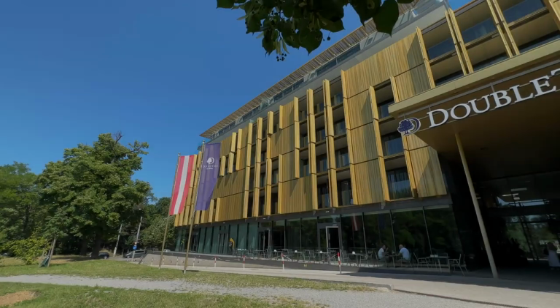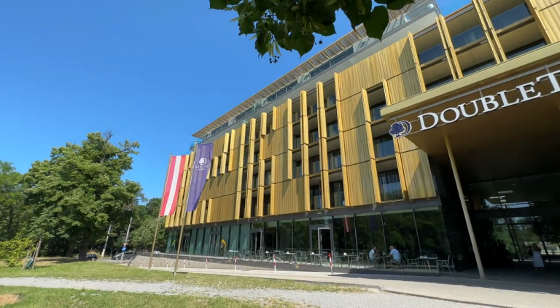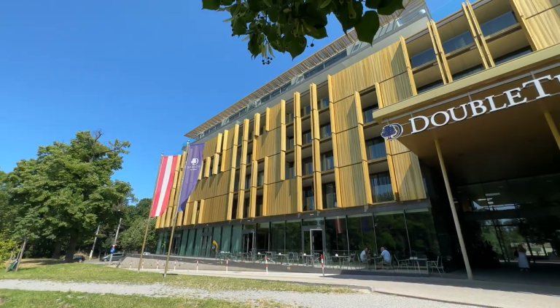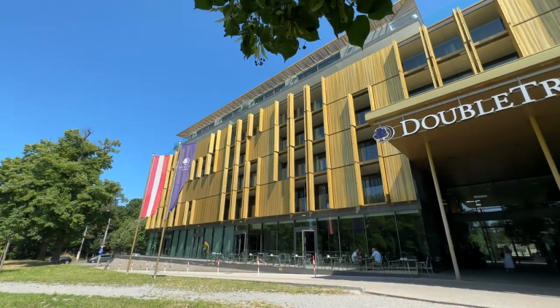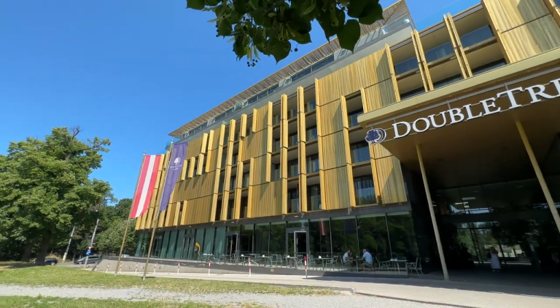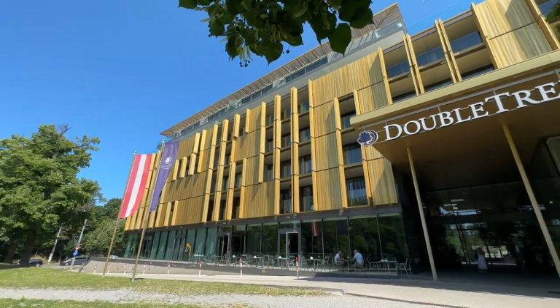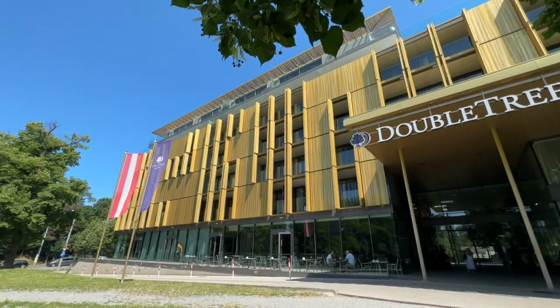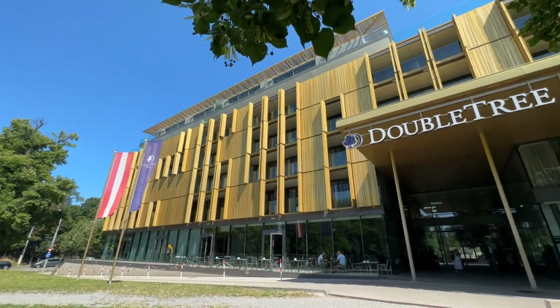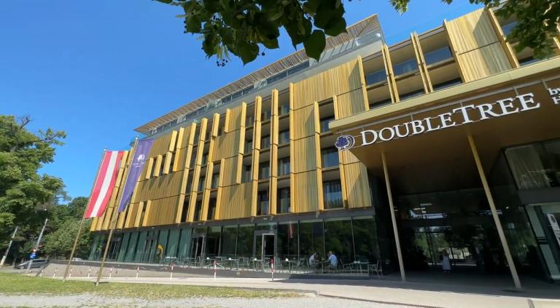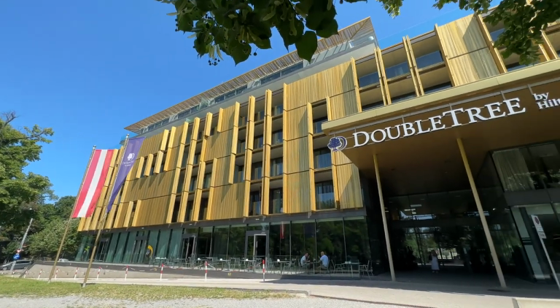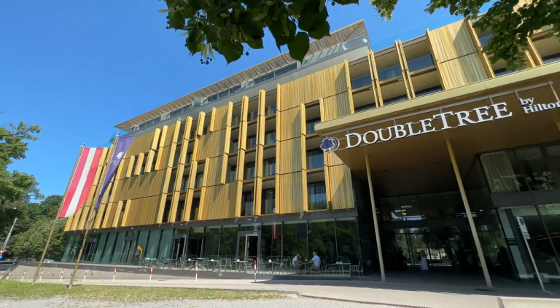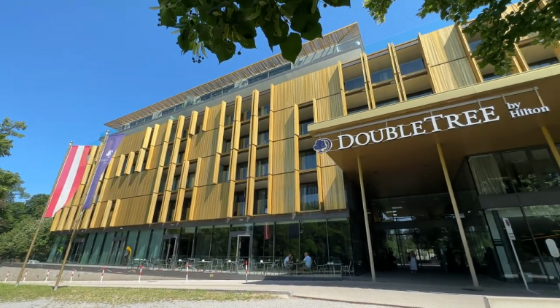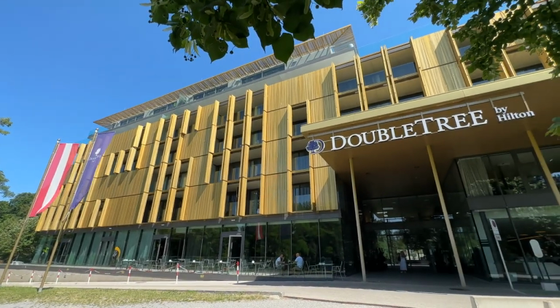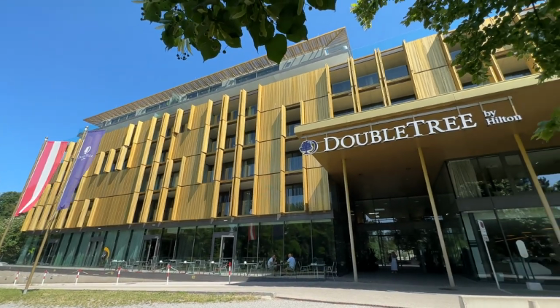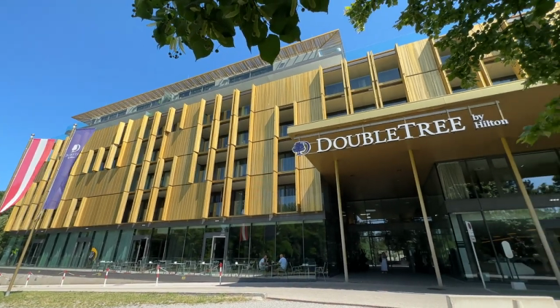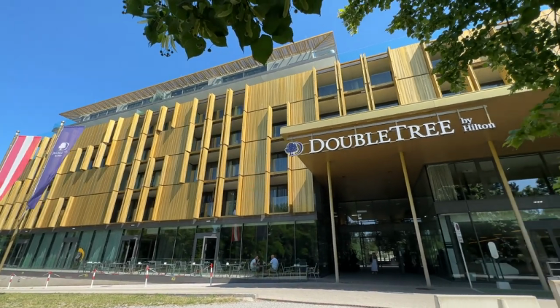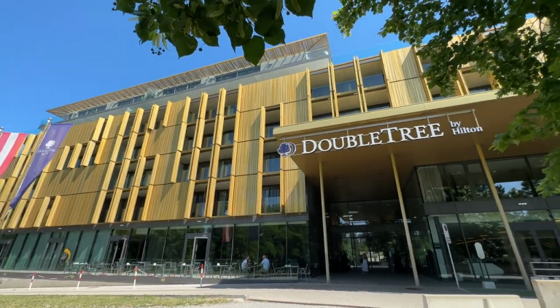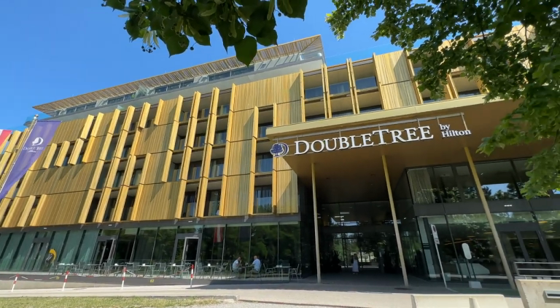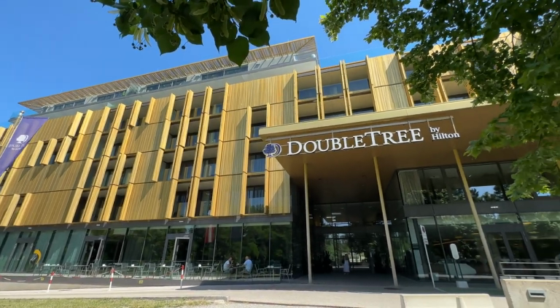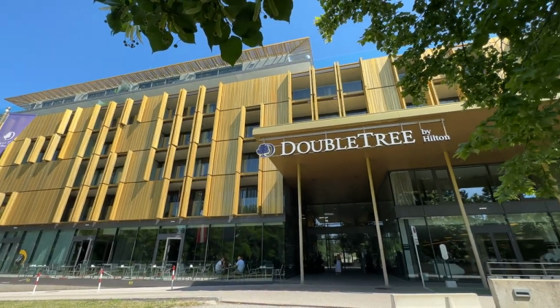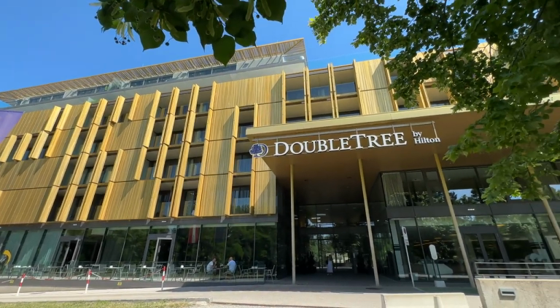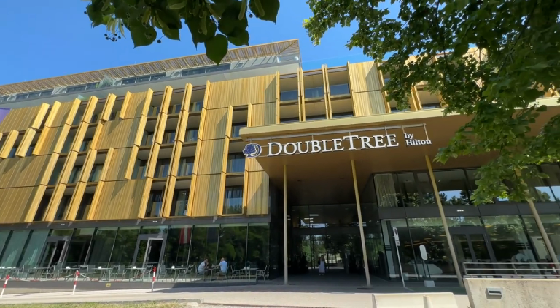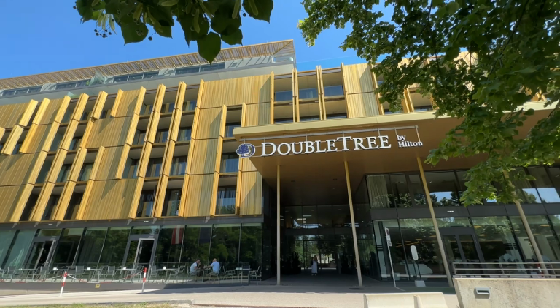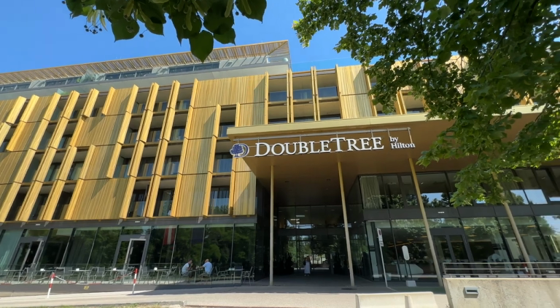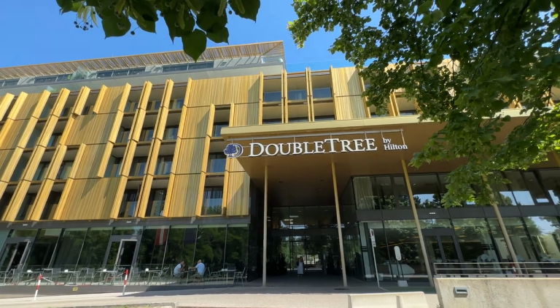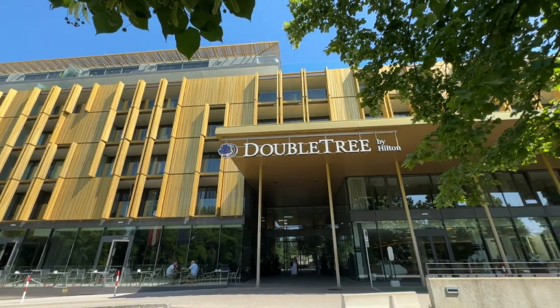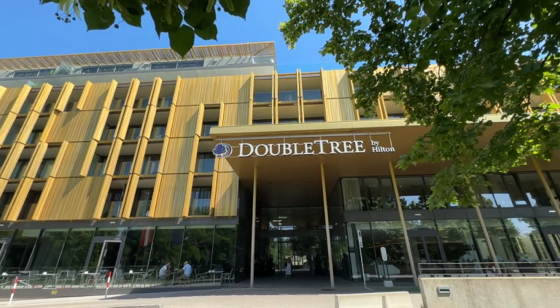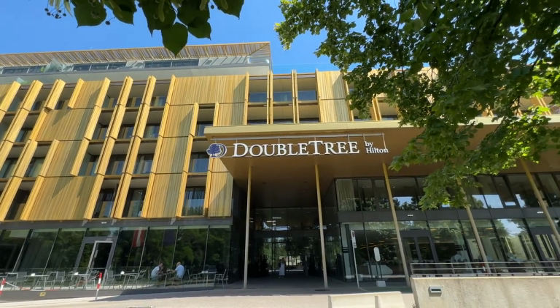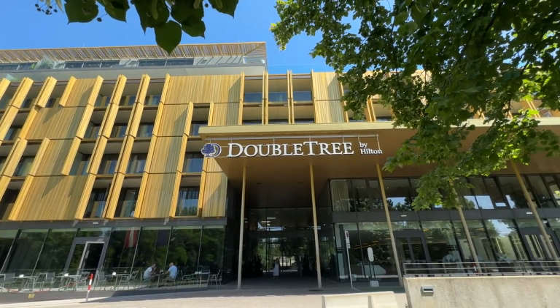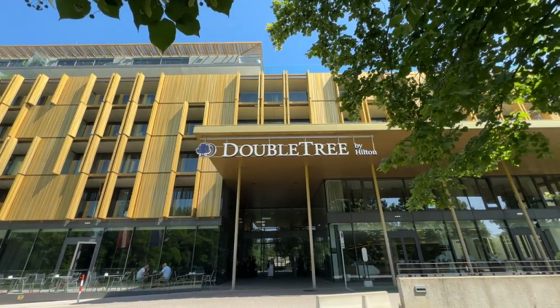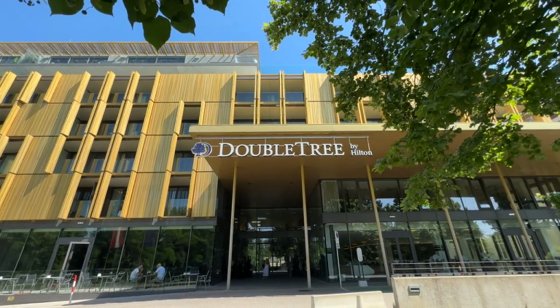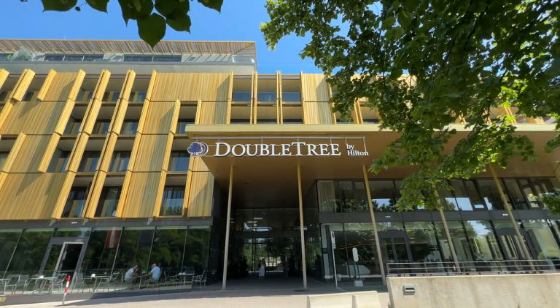Hello and welcome to the newest edition of the Hiltons of Vienna series, the Doubletree Vienna Schönbrunn.